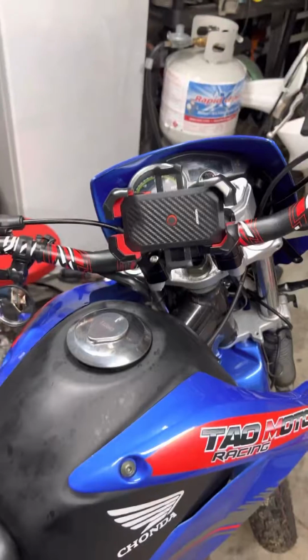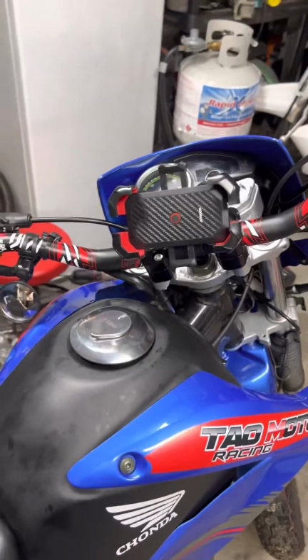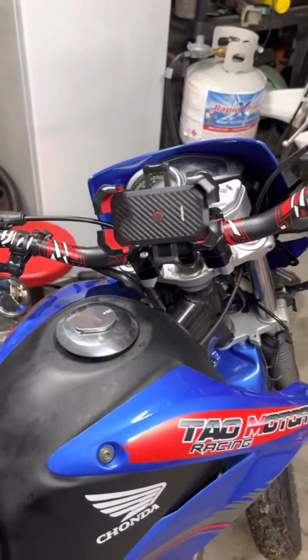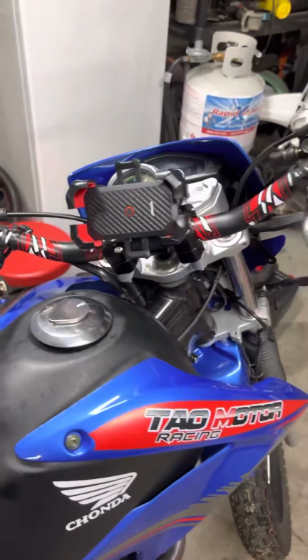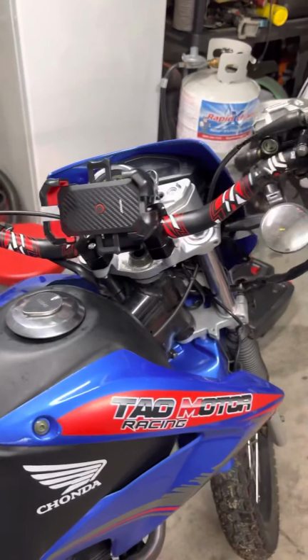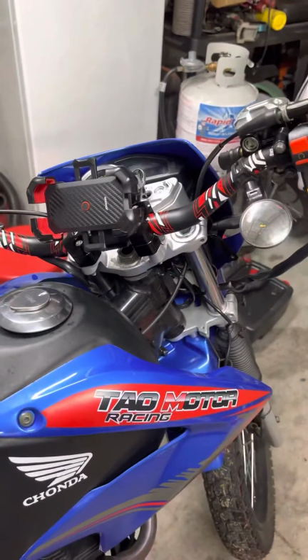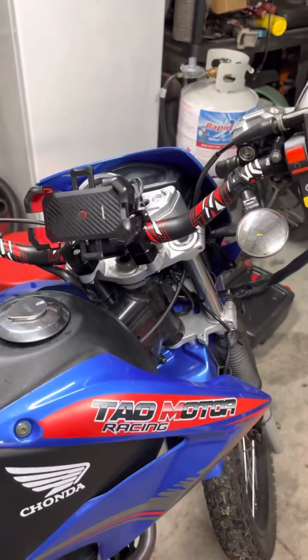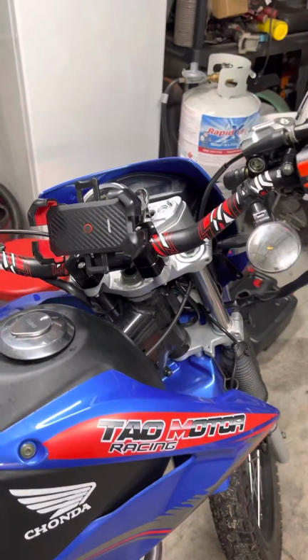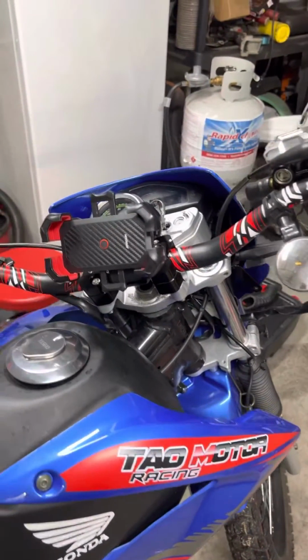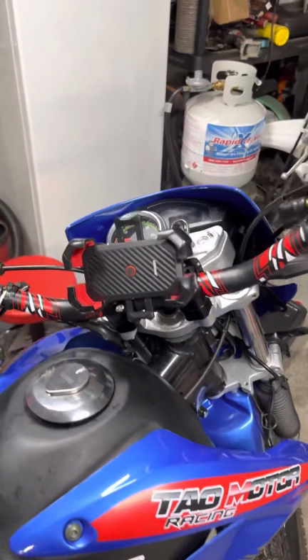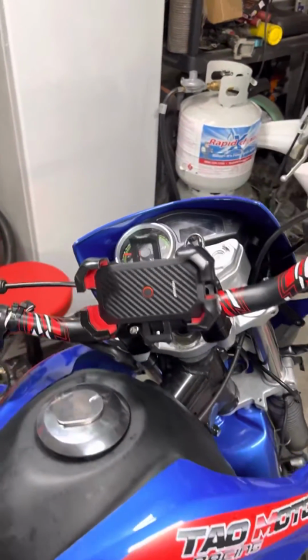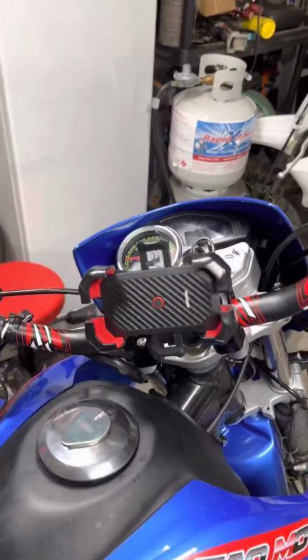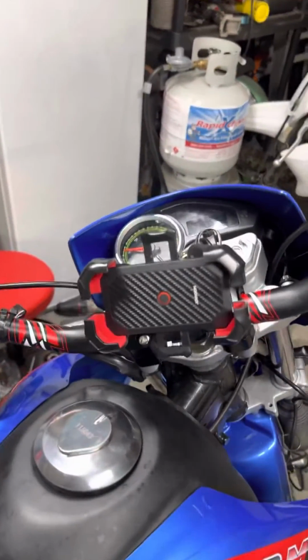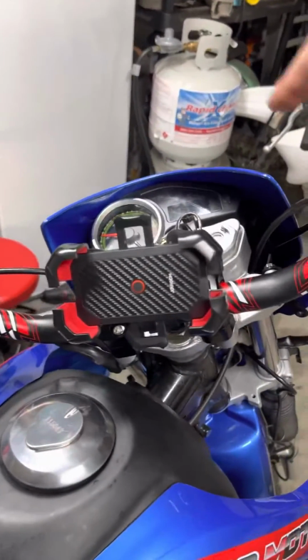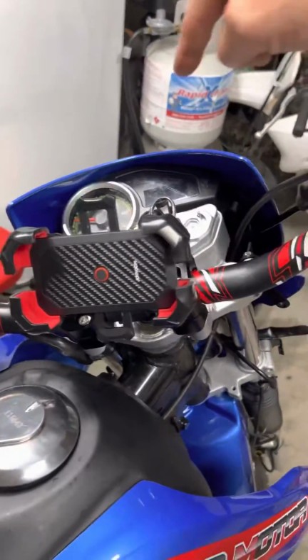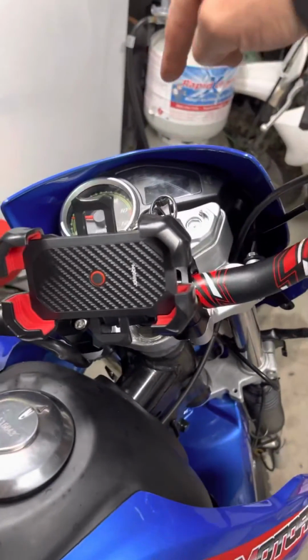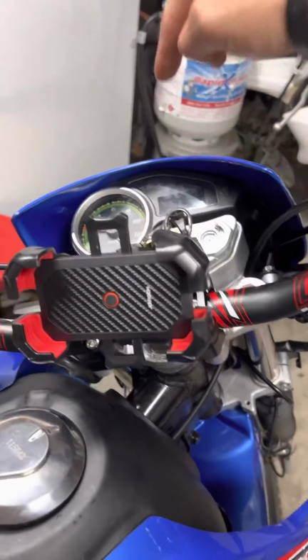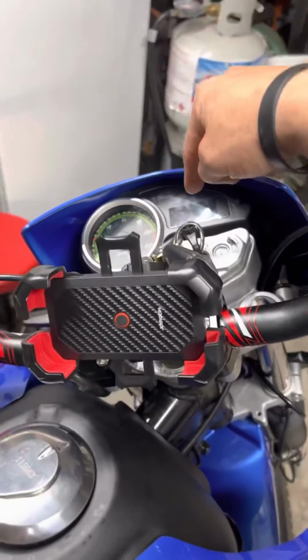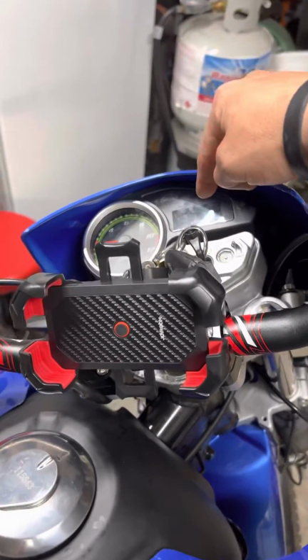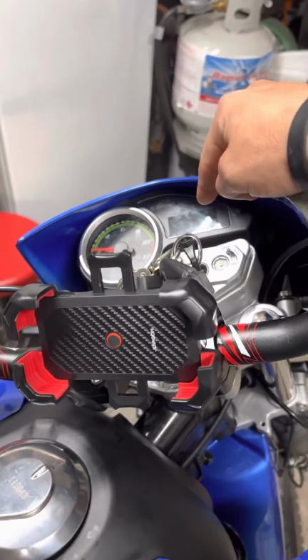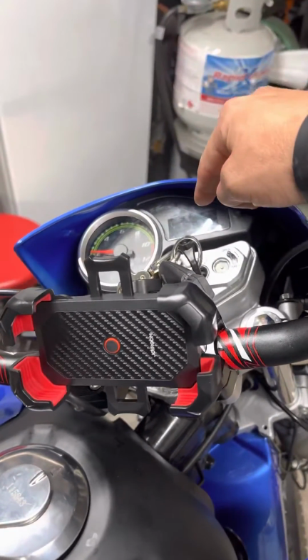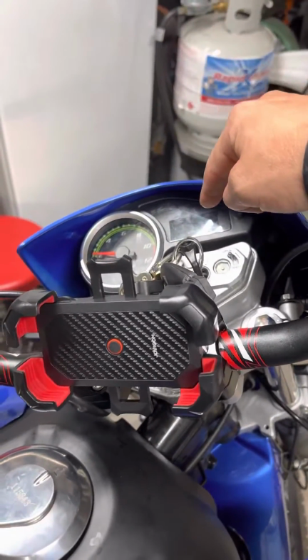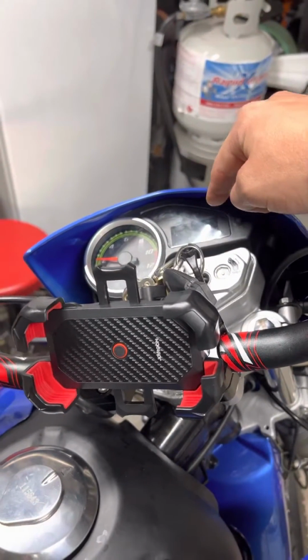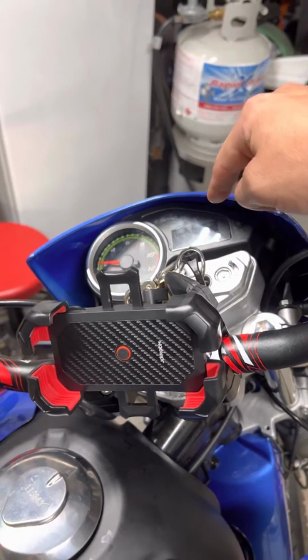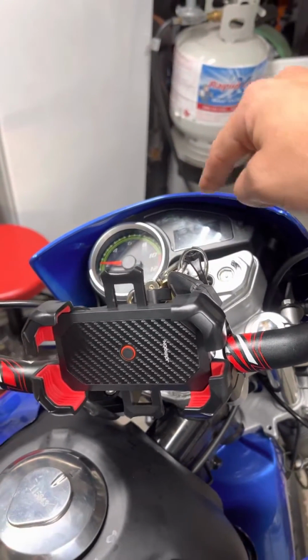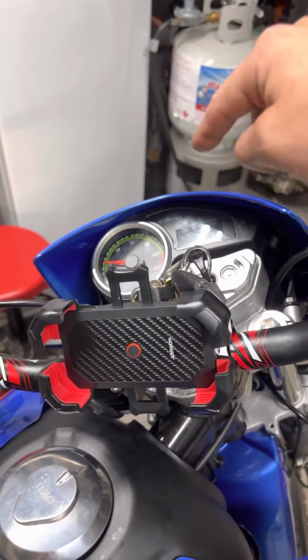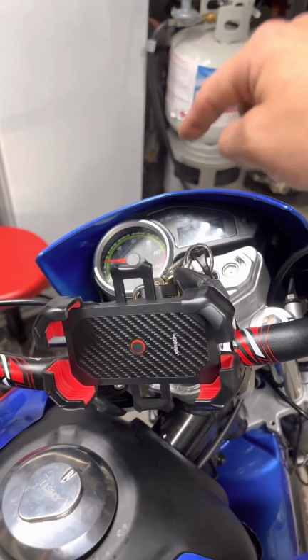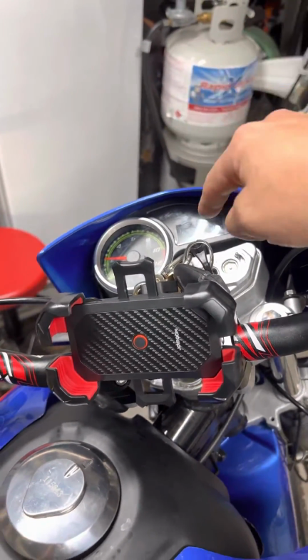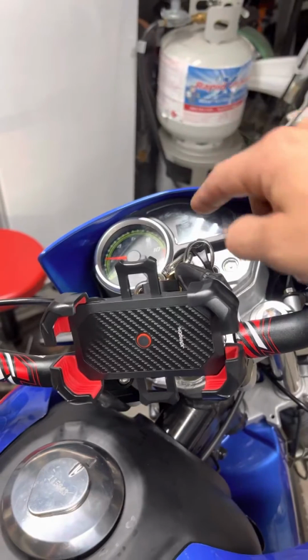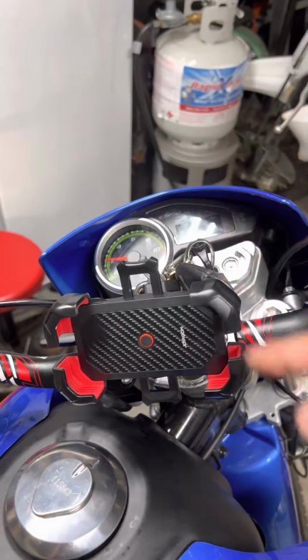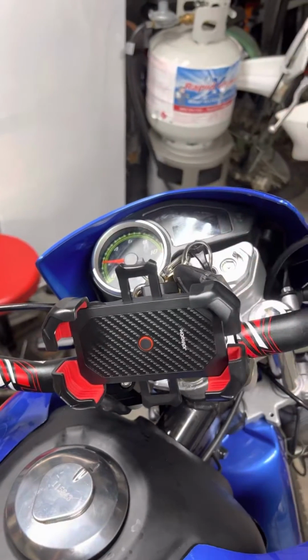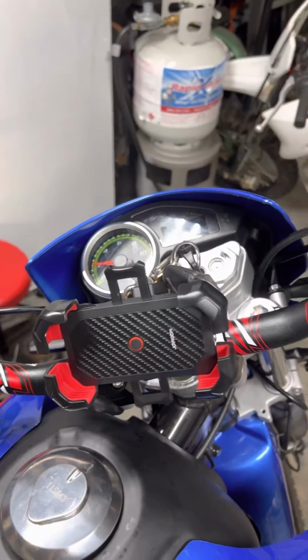What's up everybody? I think I've finally figured out this digital dash on my Tau TVR7.